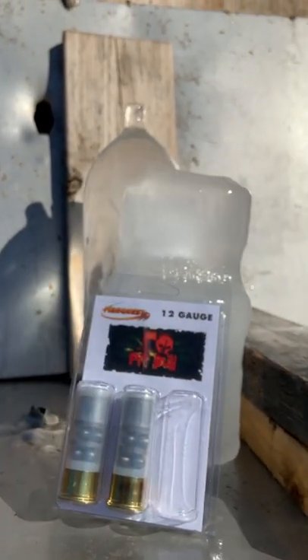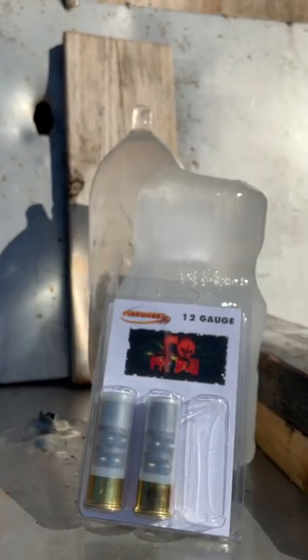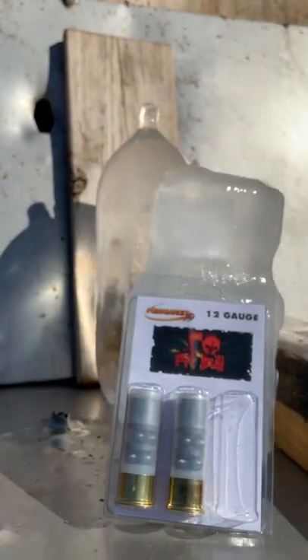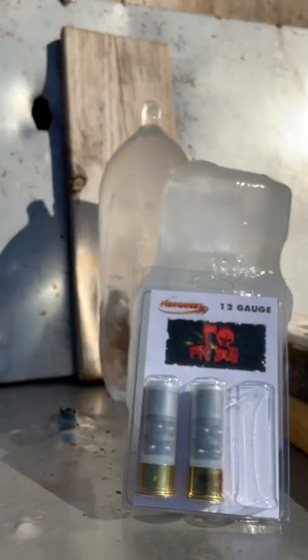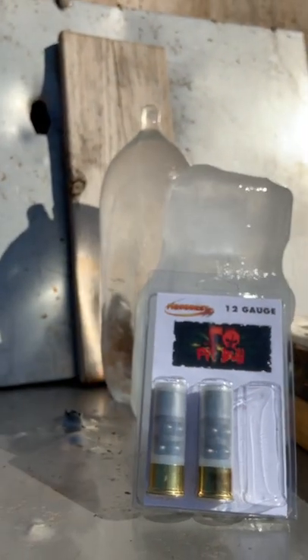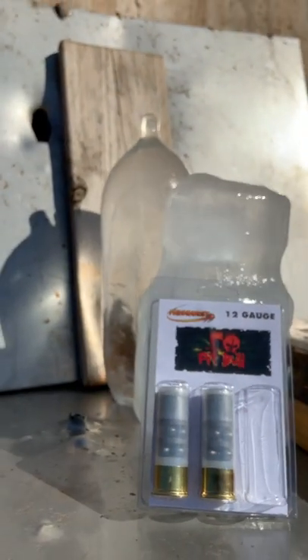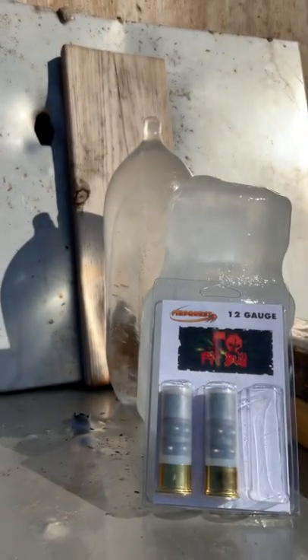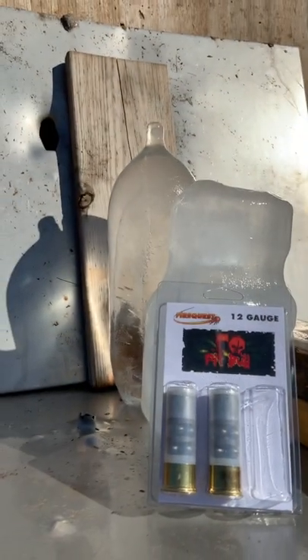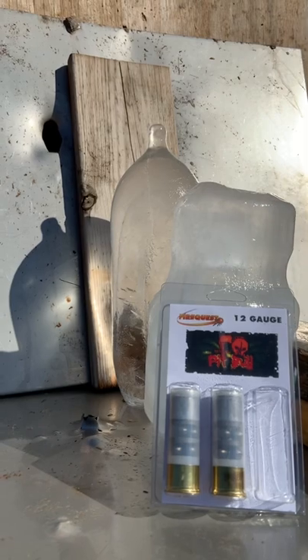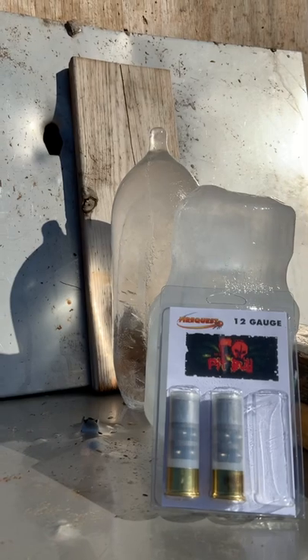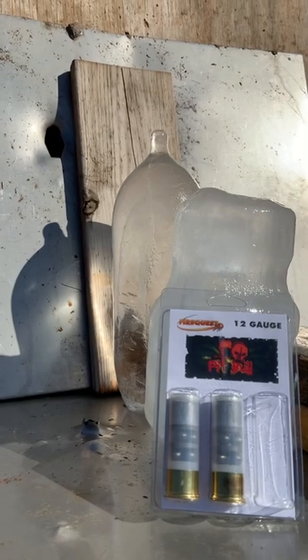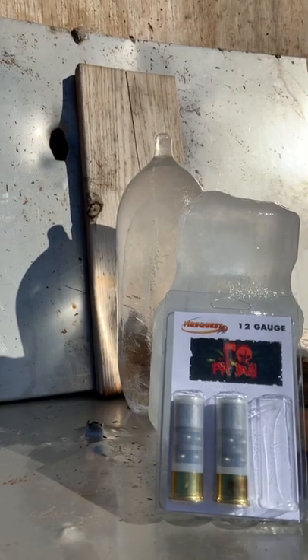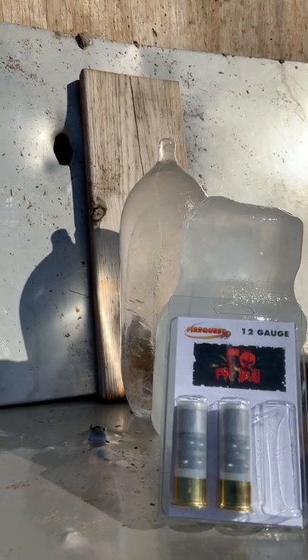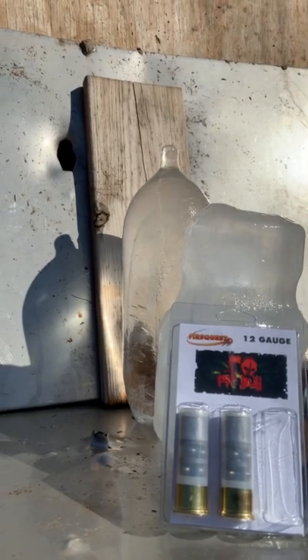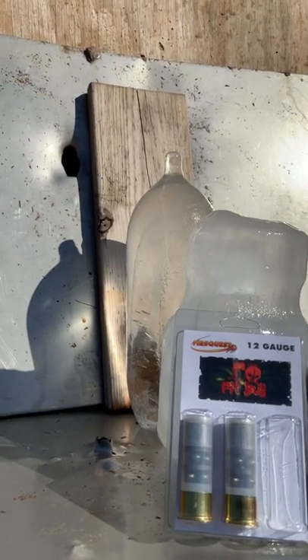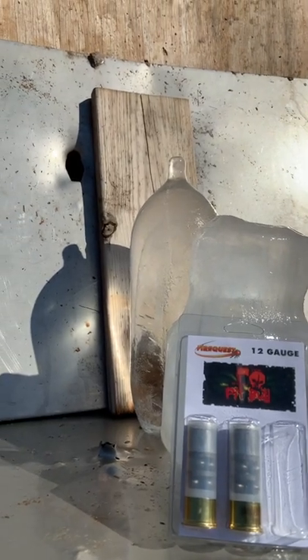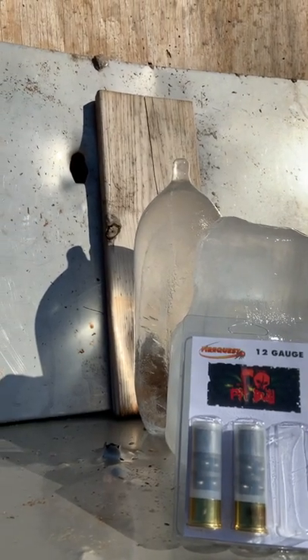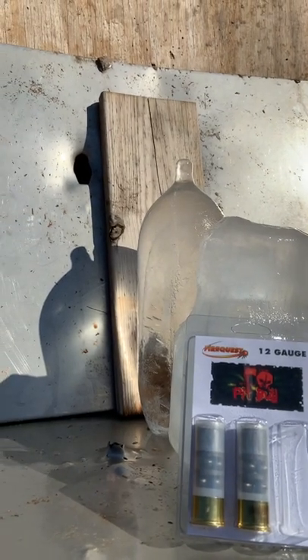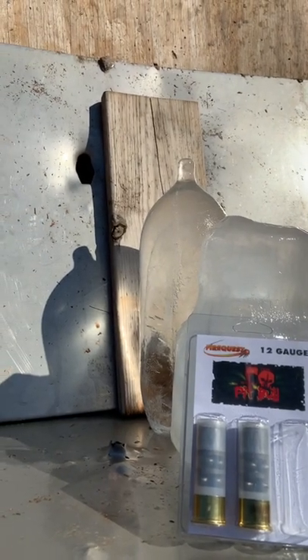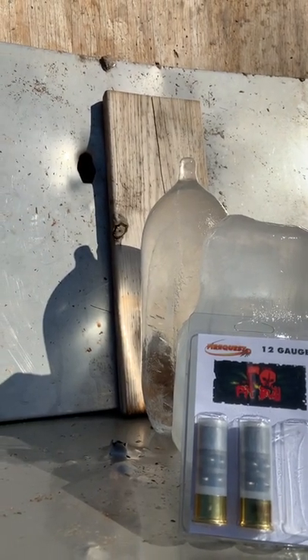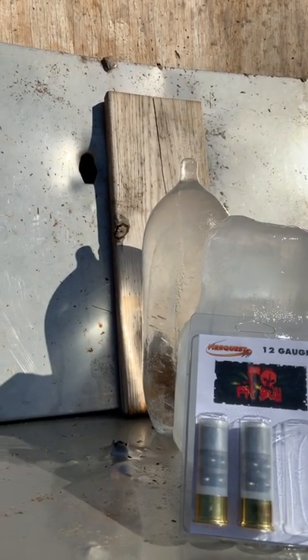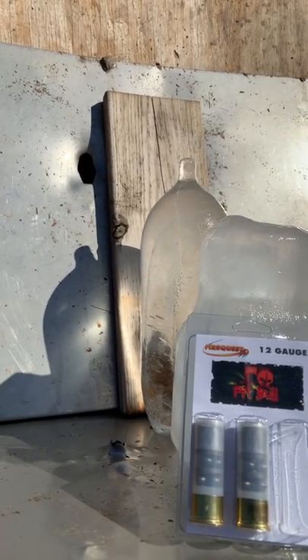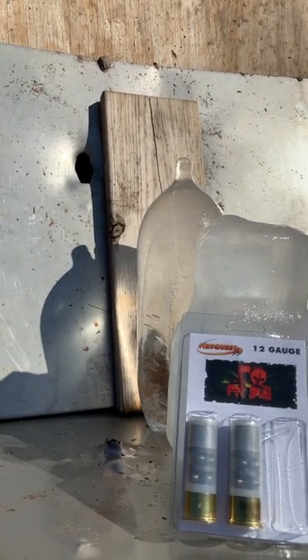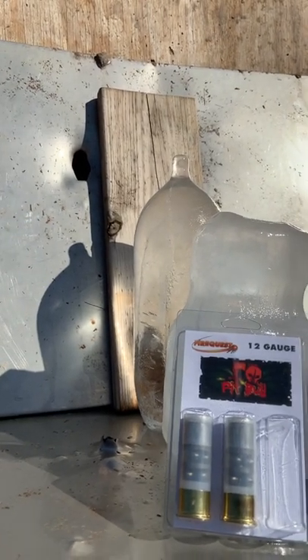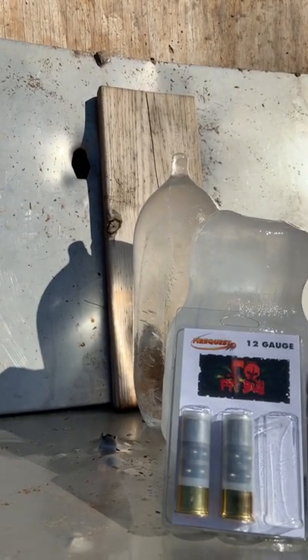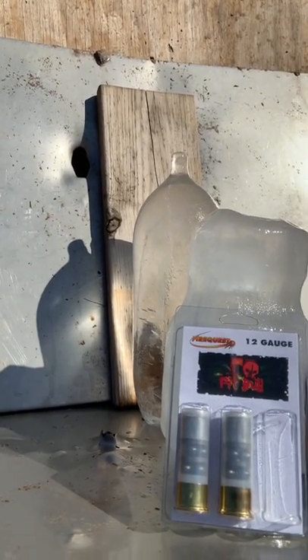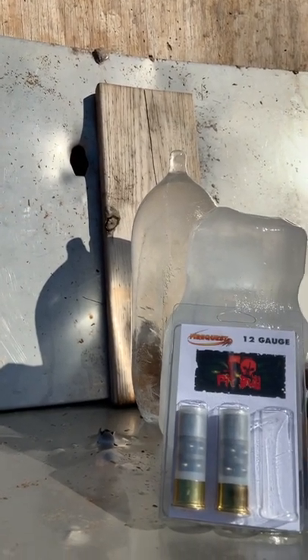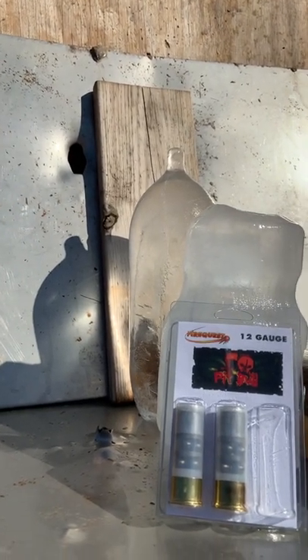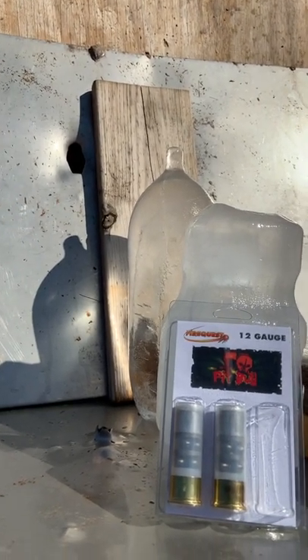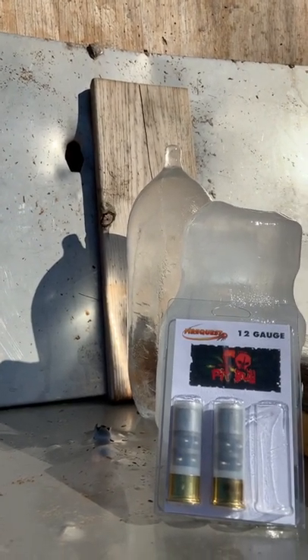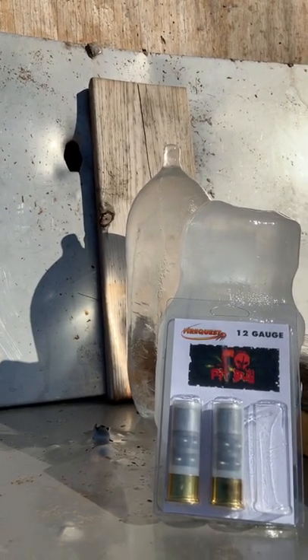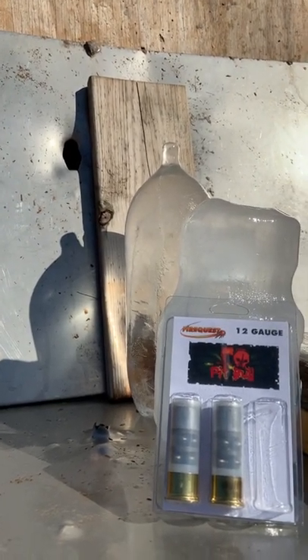We're going to be shooting at two huge chunks of ice, some wood, then some sheet metal and some plywood. Let's see what damage this does.